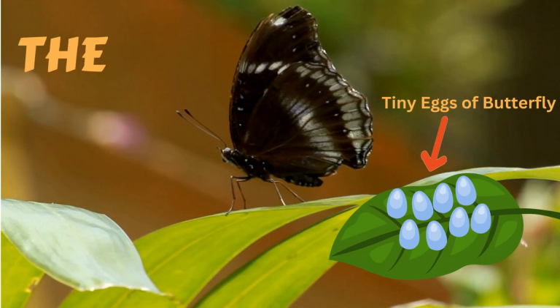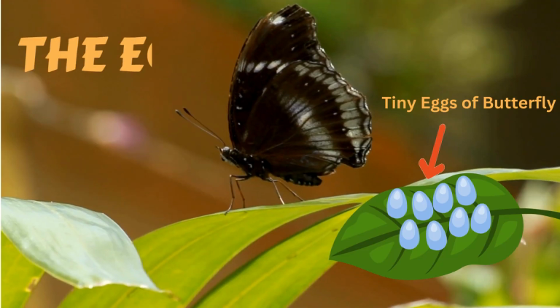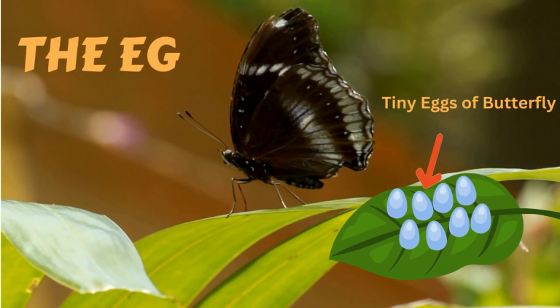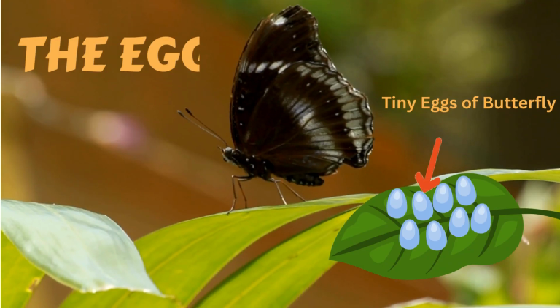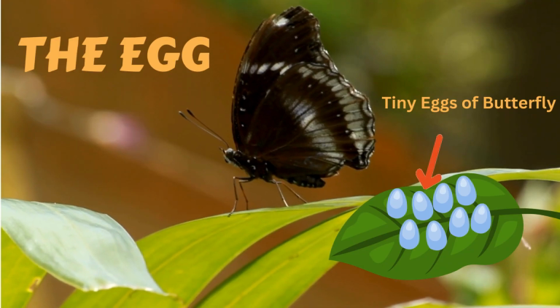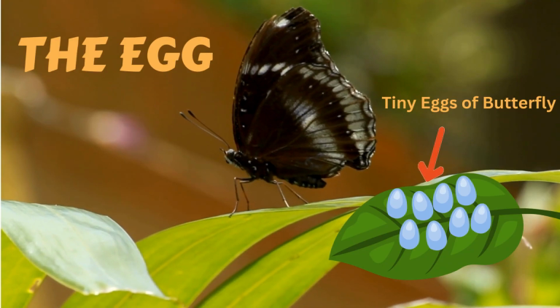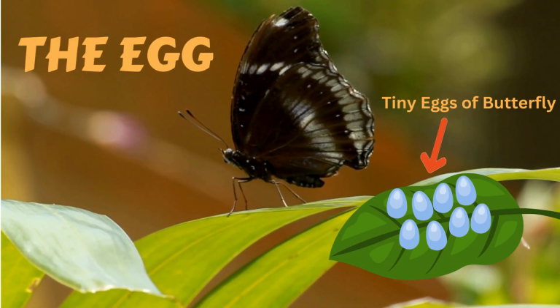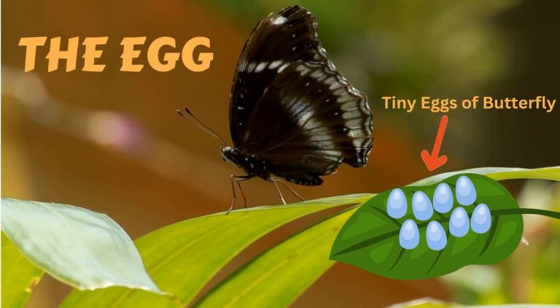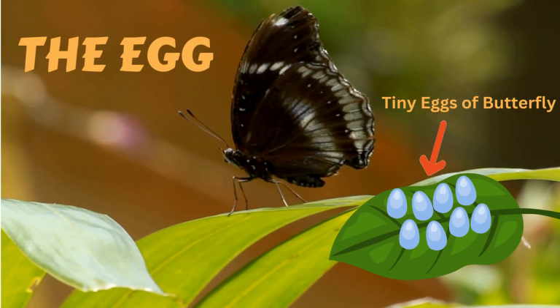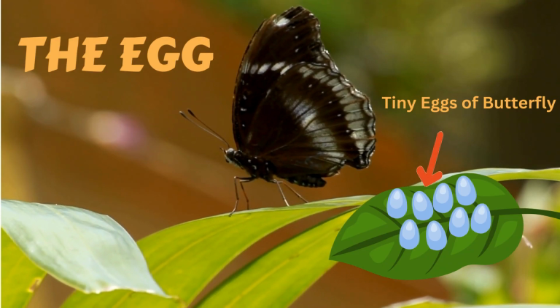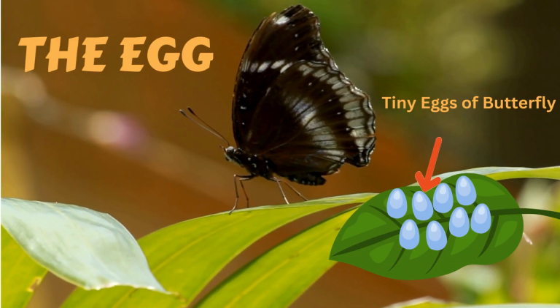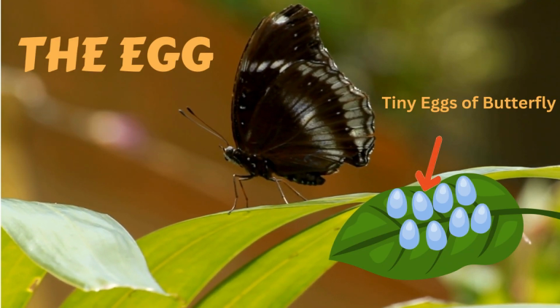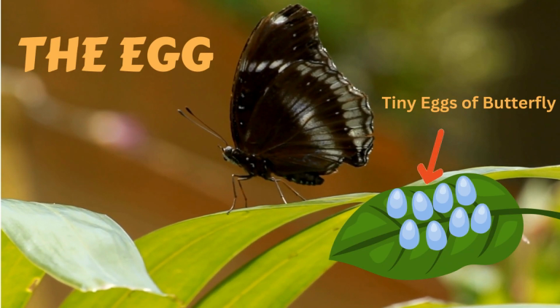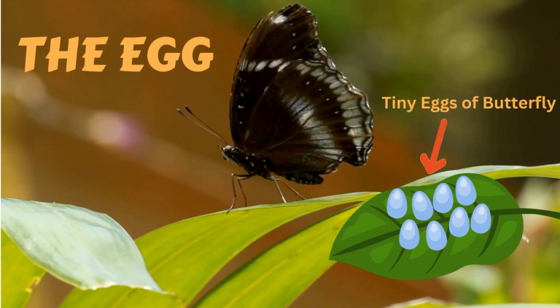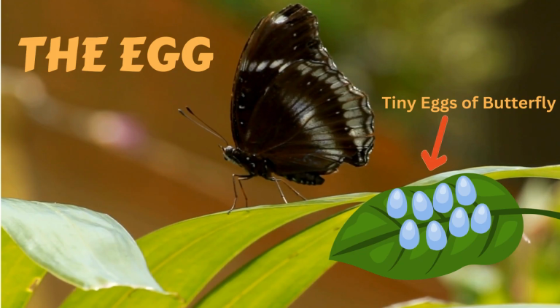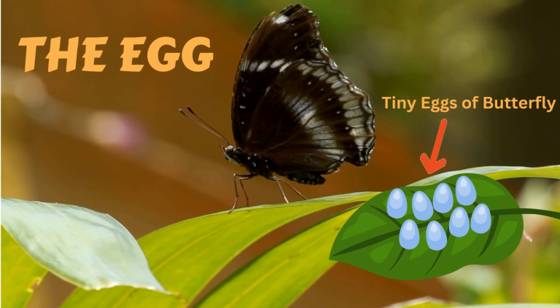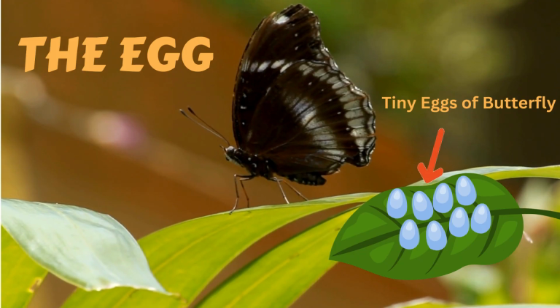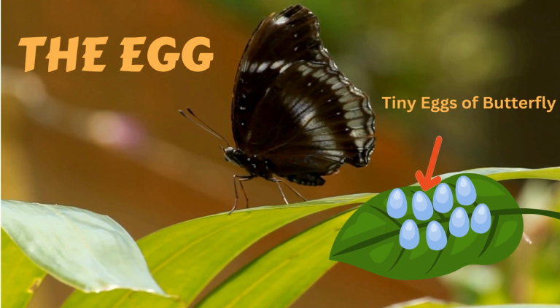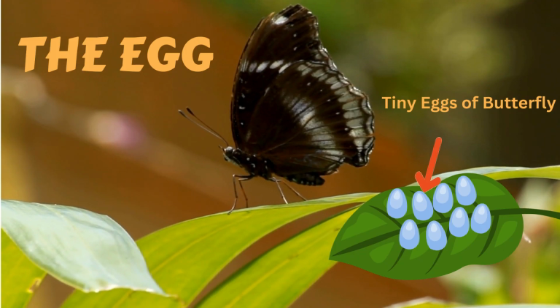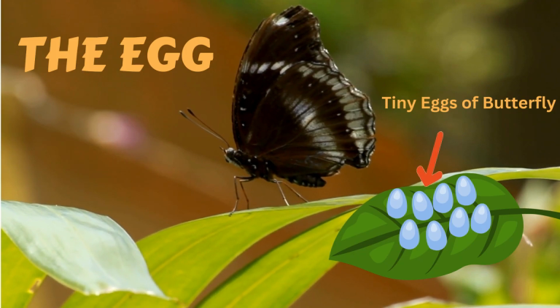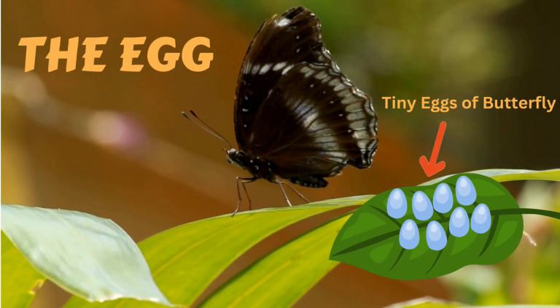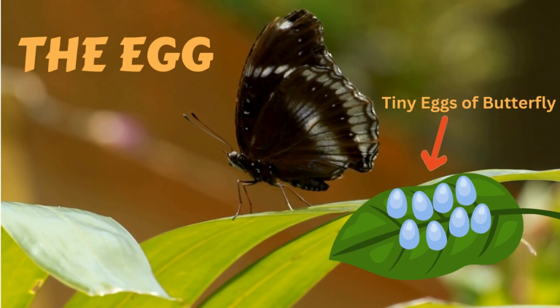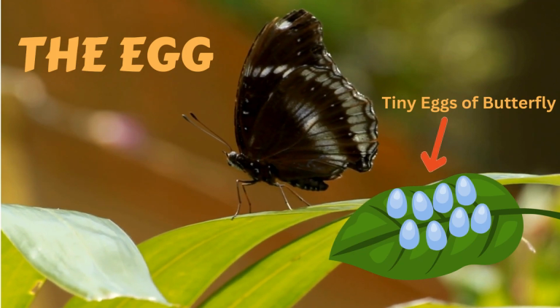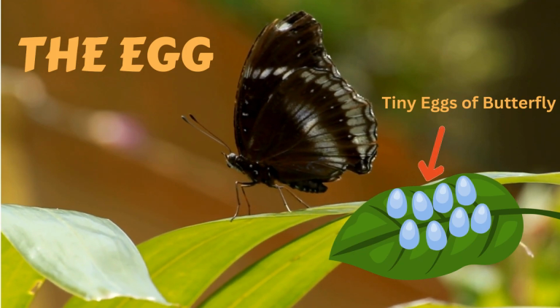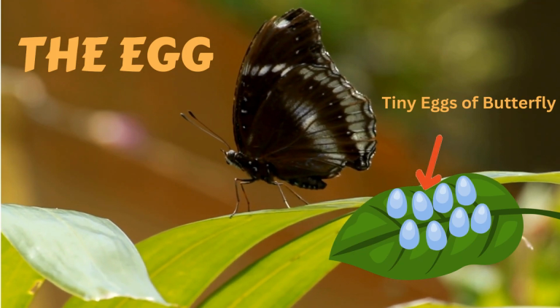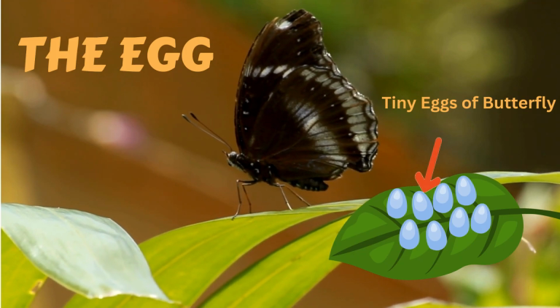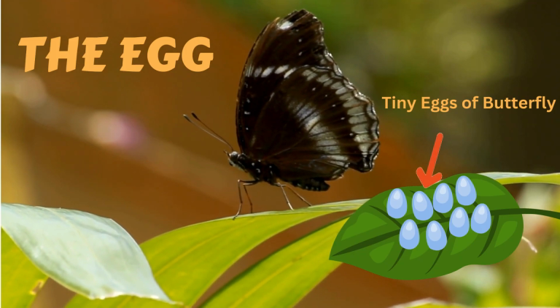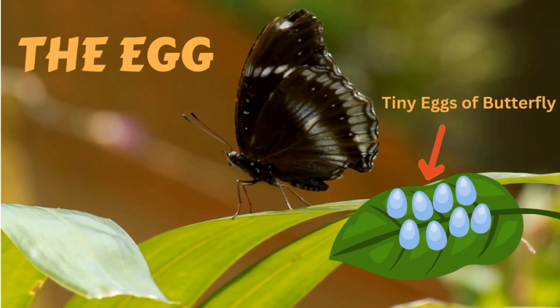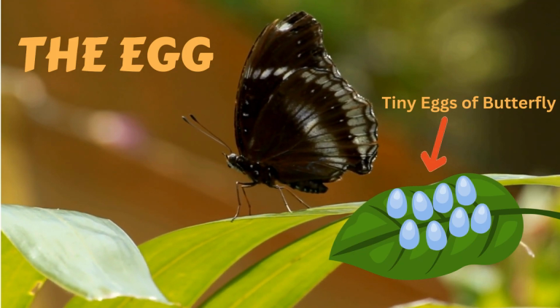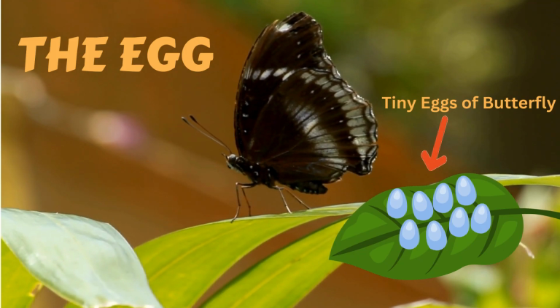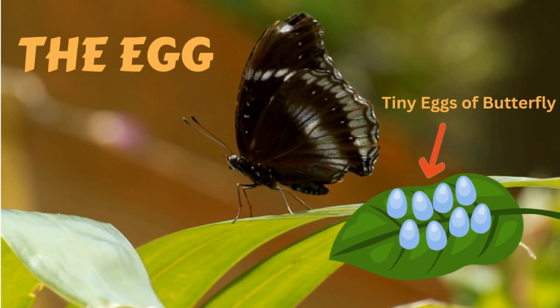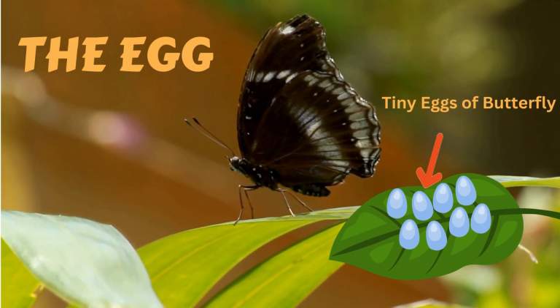It all starts with an egg. Butterflies lay their eggs on leaves. These eggs are very tiny and sometimes hard to see.